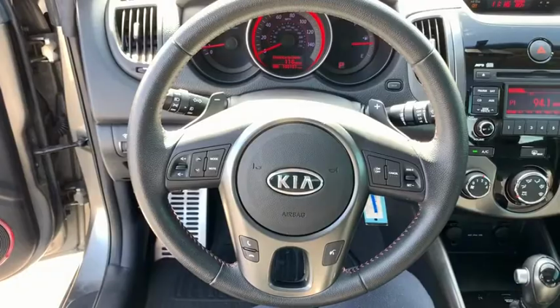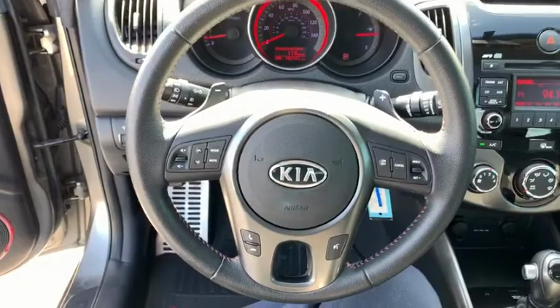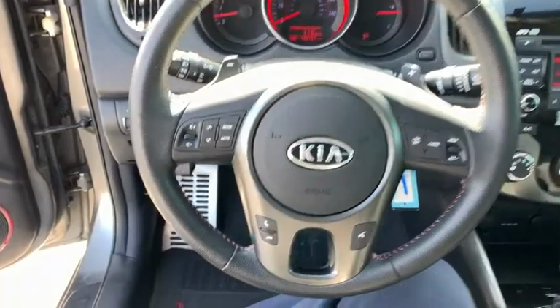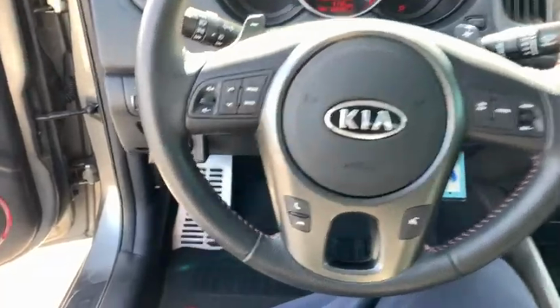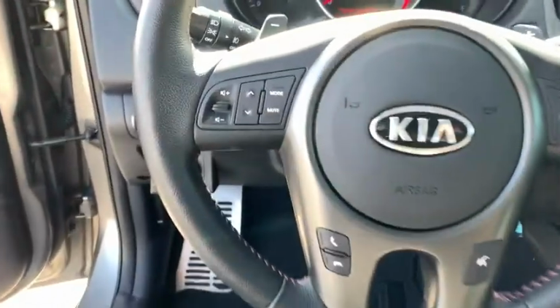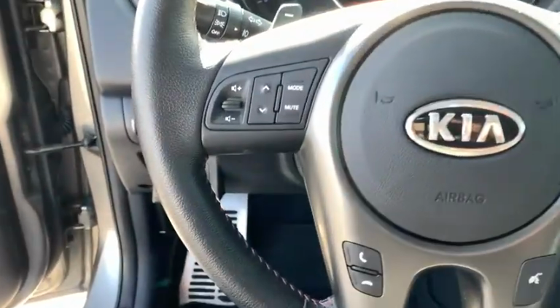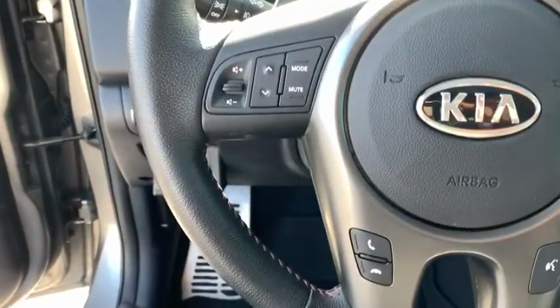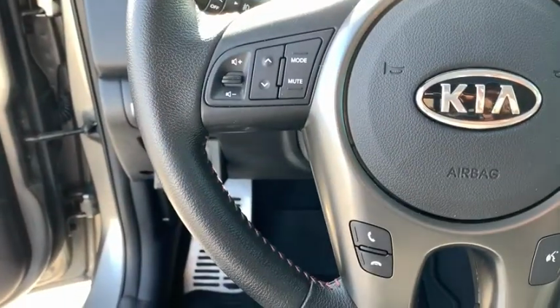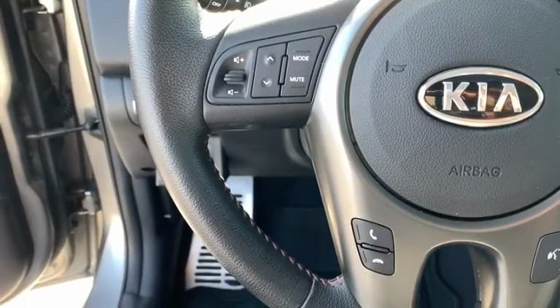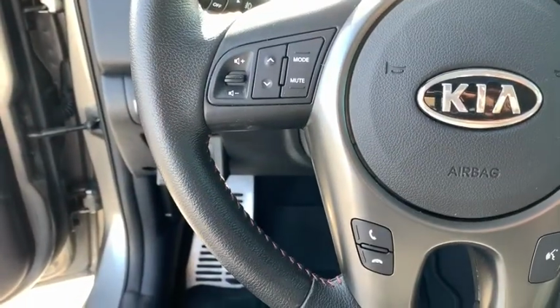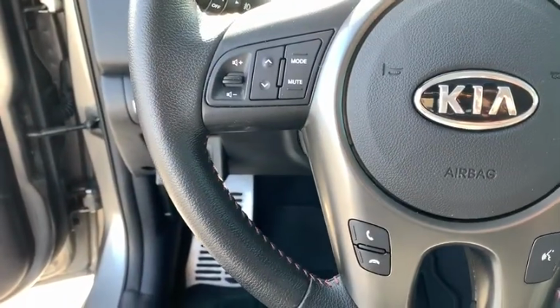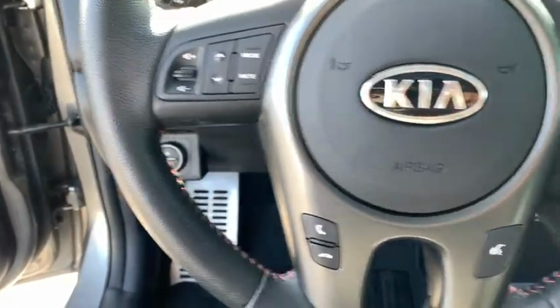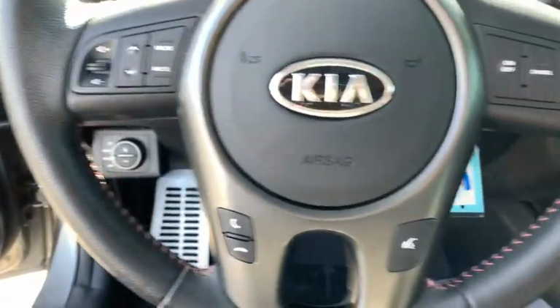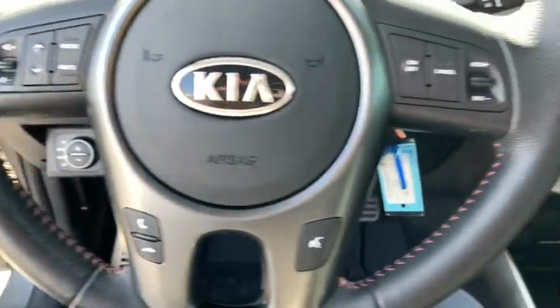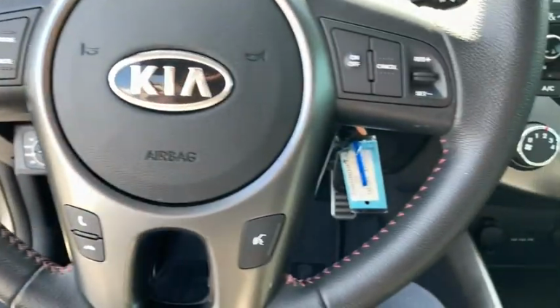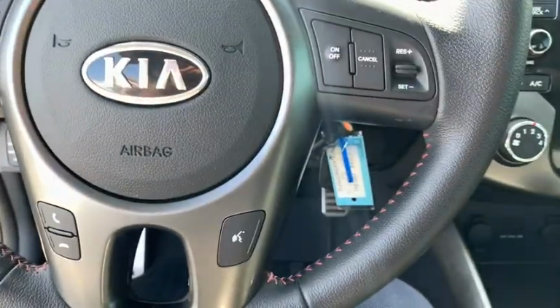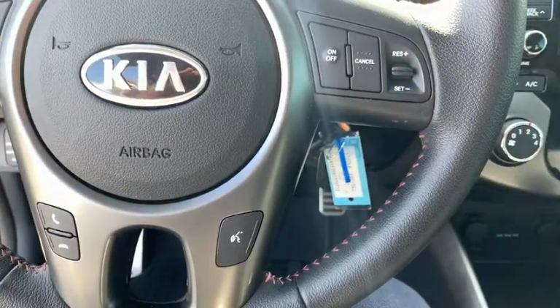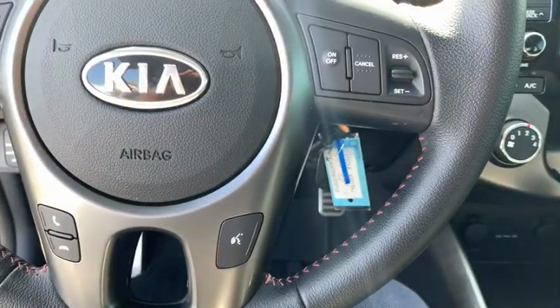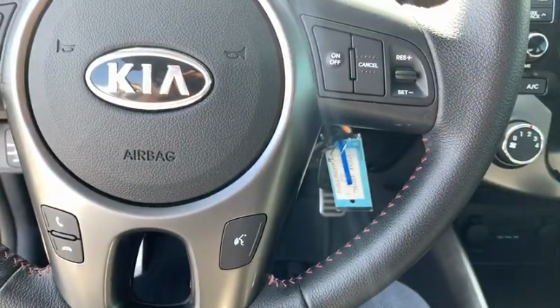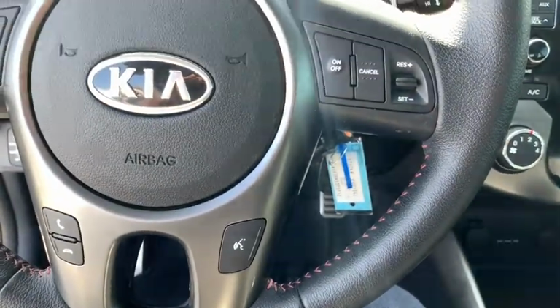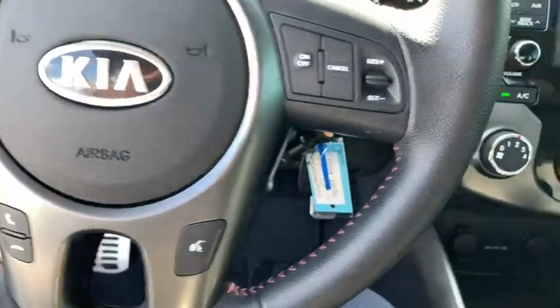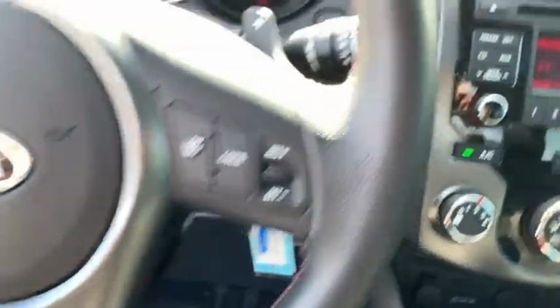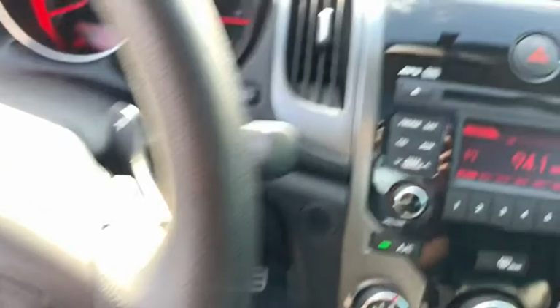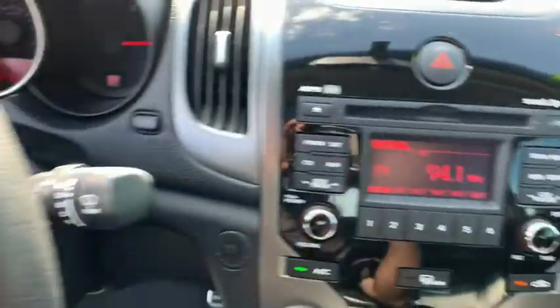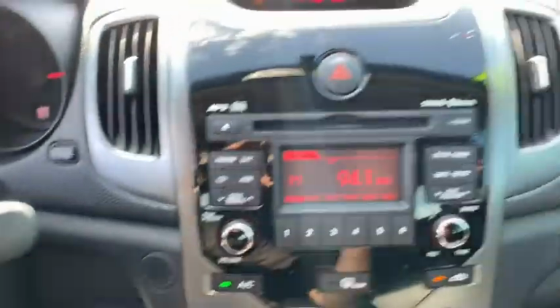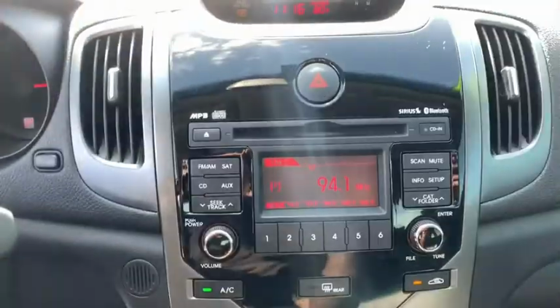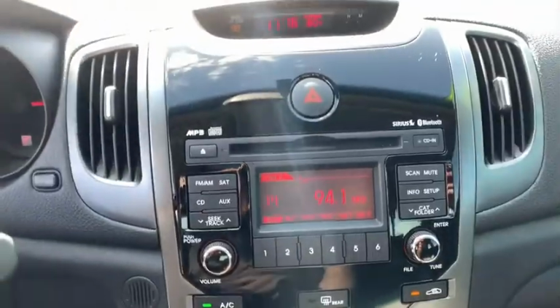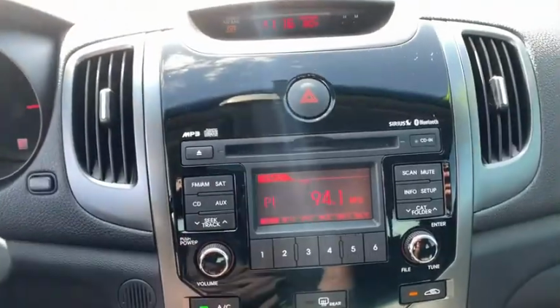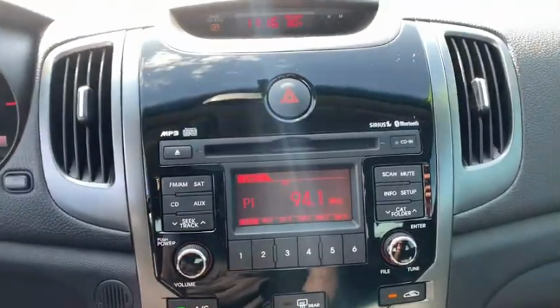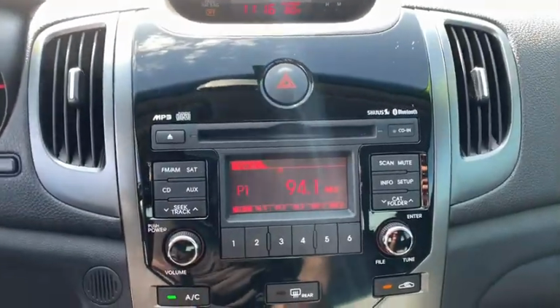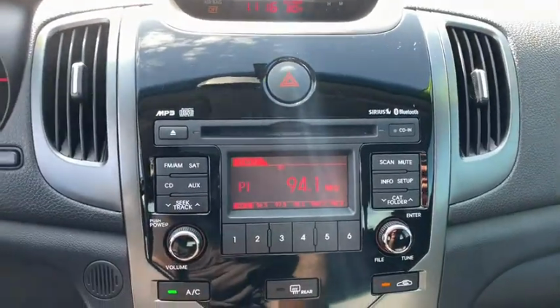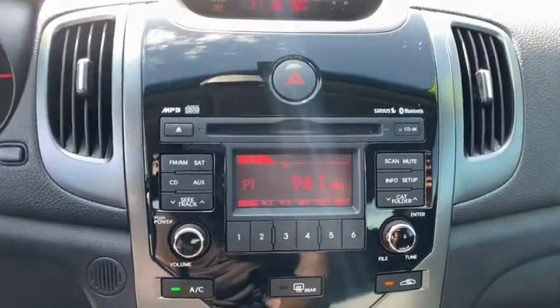Panic alarm, brake assist, tachometer, overhead console, remote keyless entry, front reading lamps, front bucket seats.